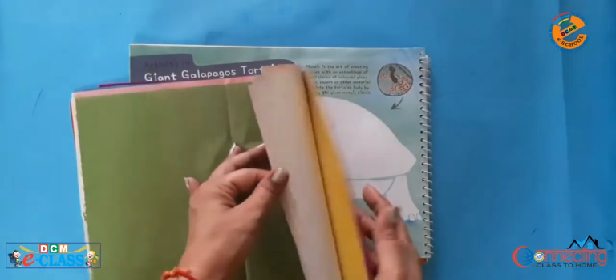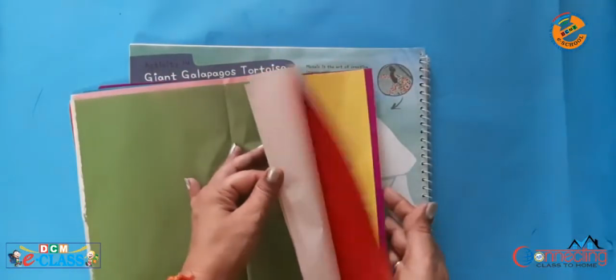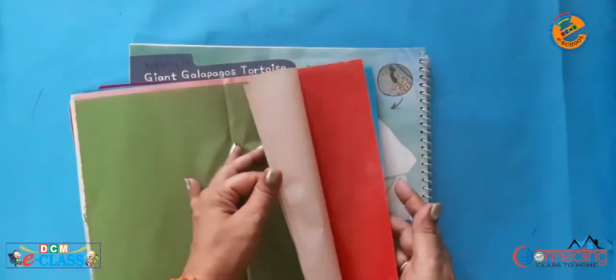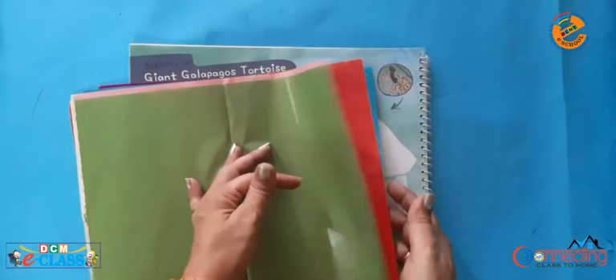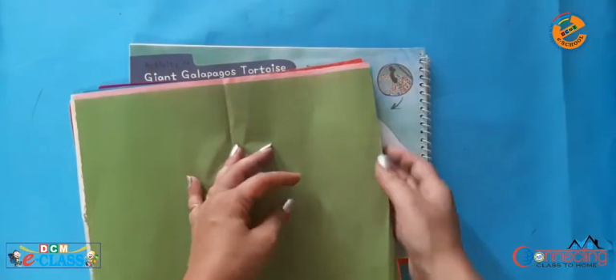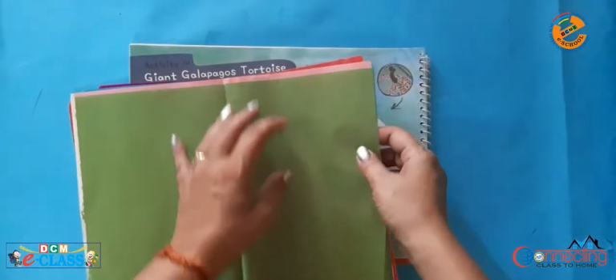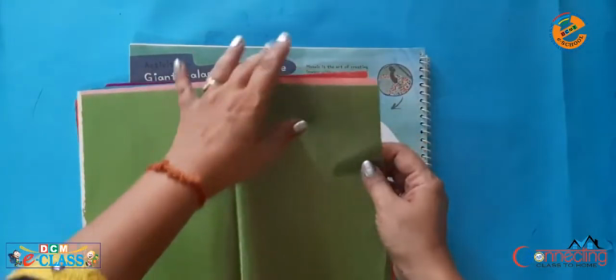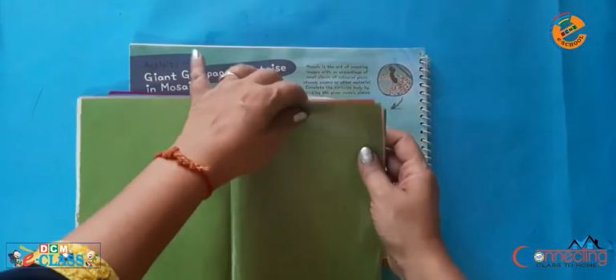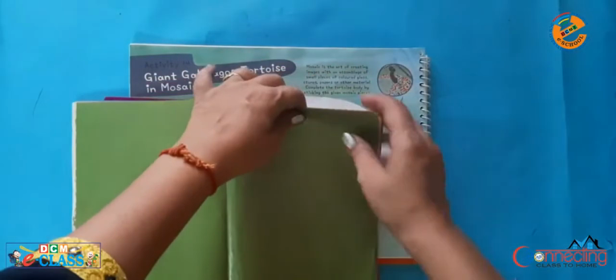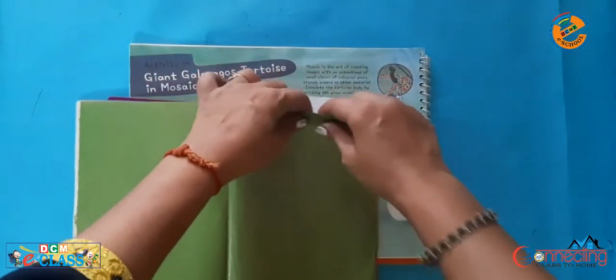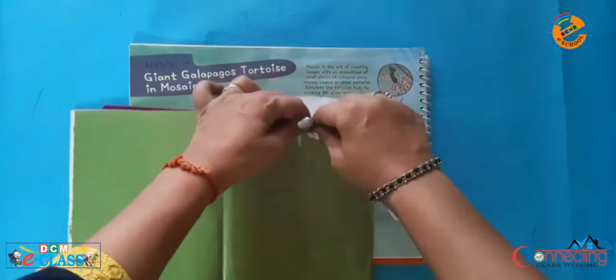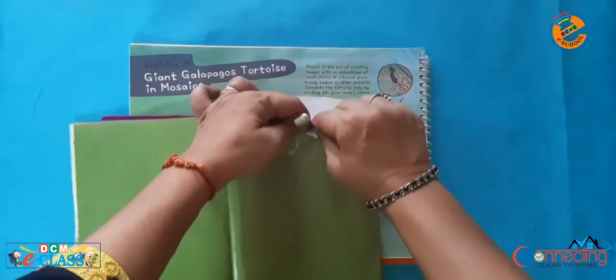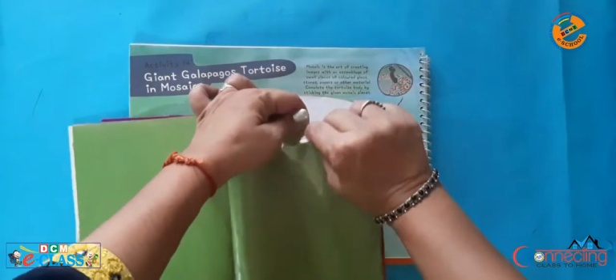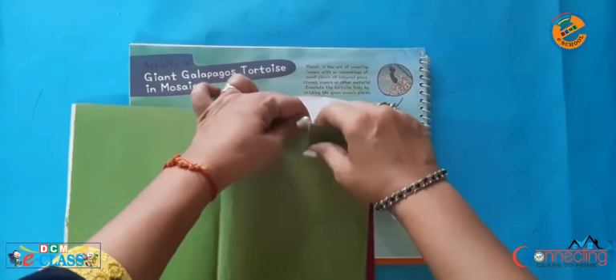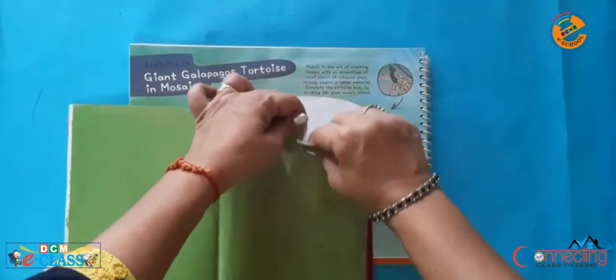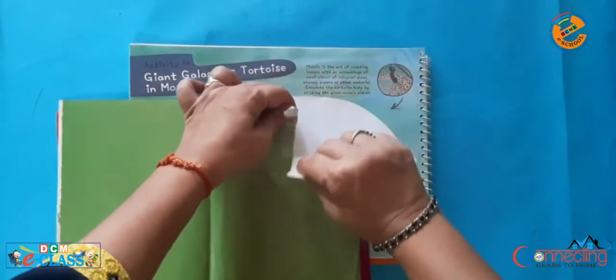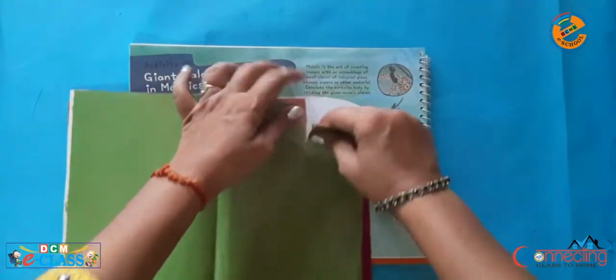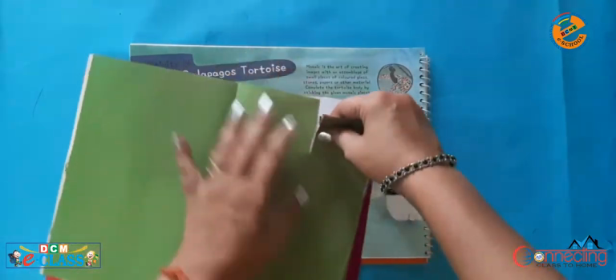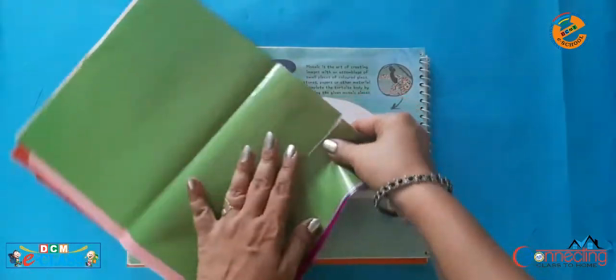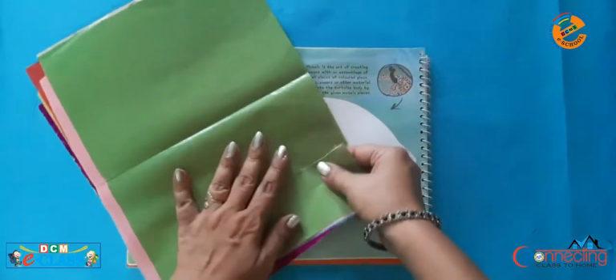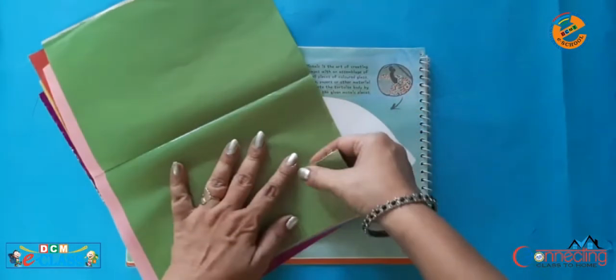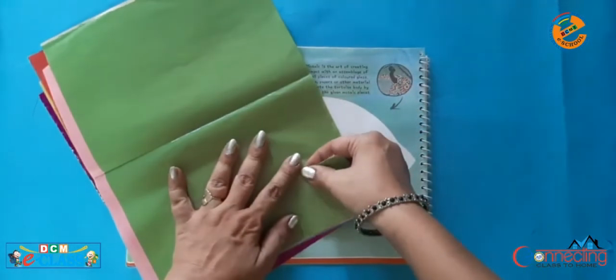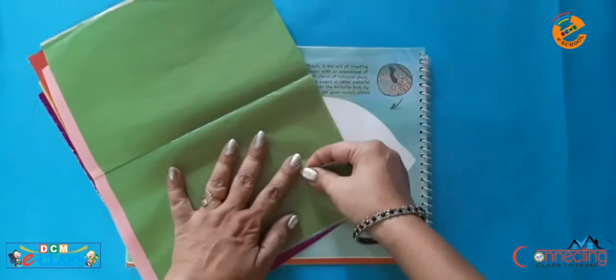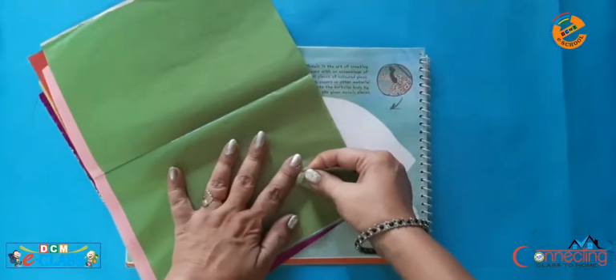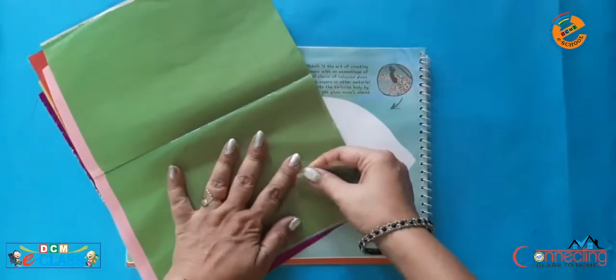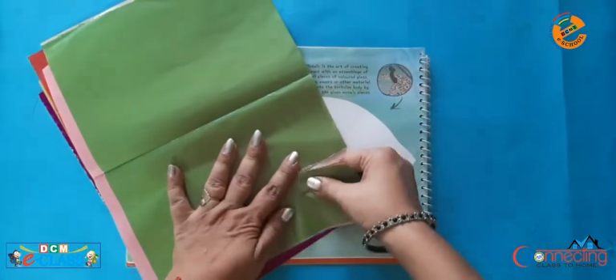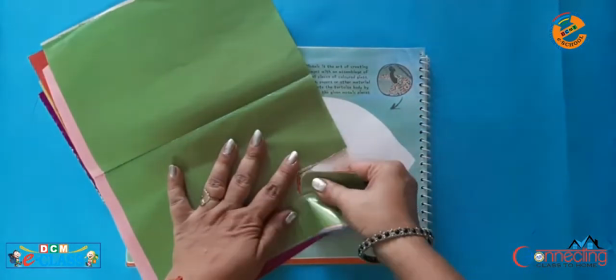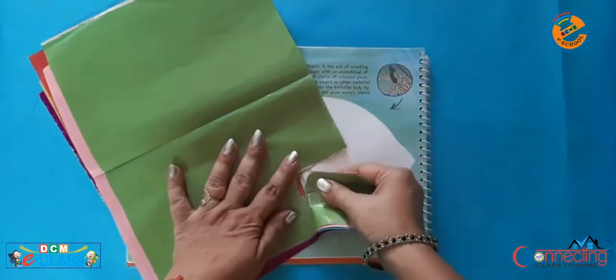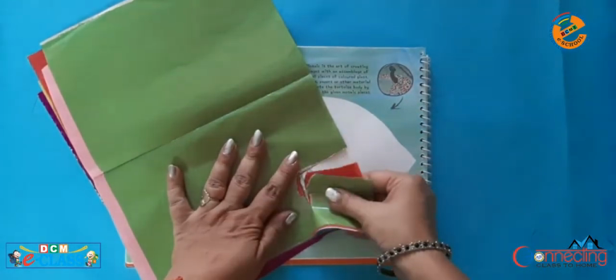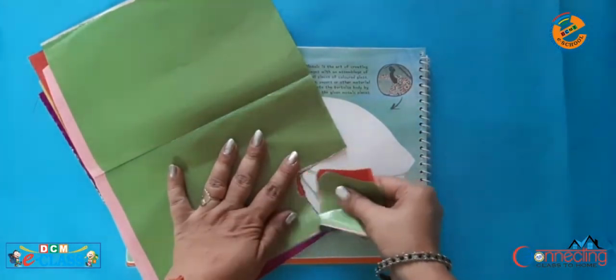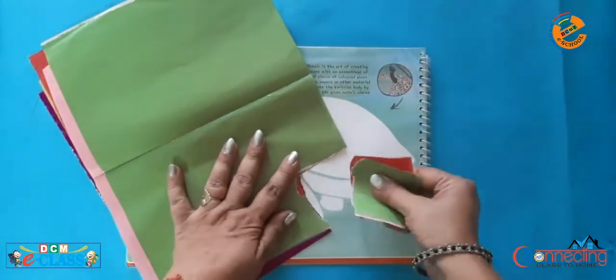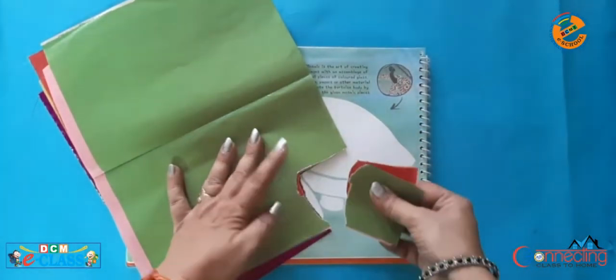First of all, we will tear the glazed paper into very small pieces.